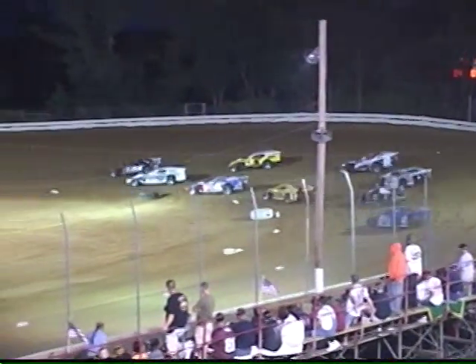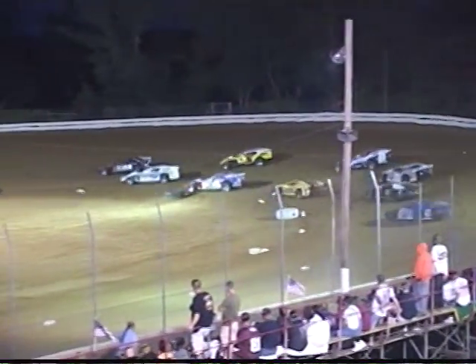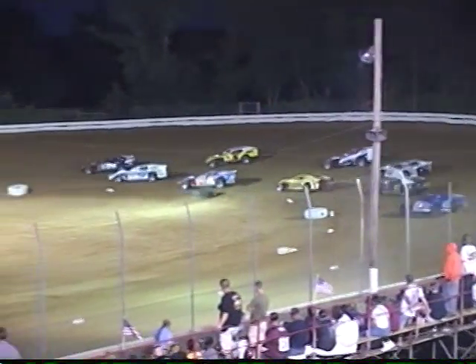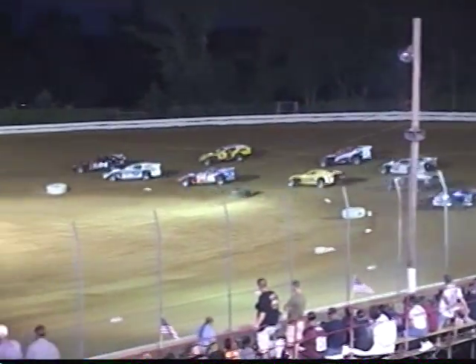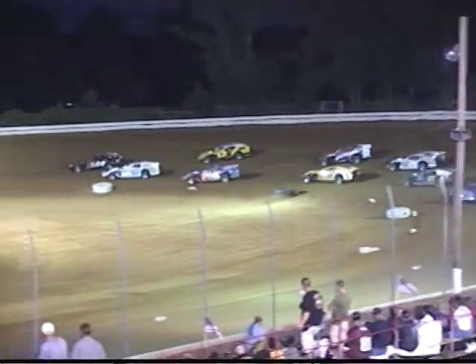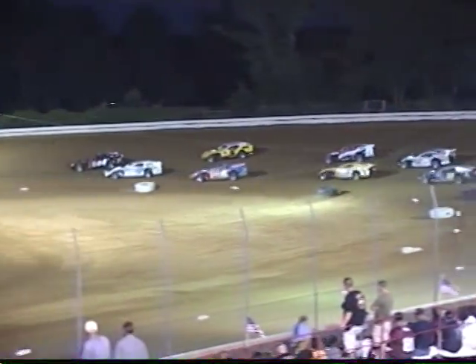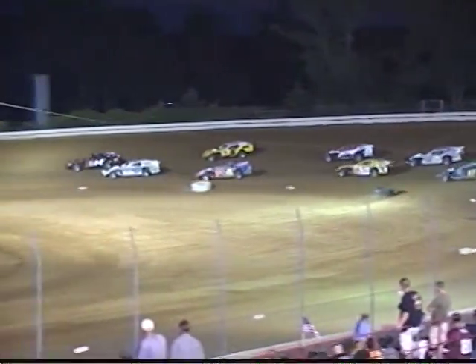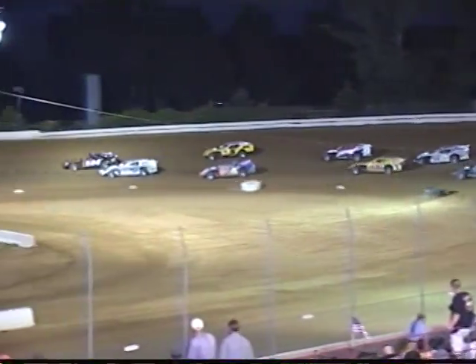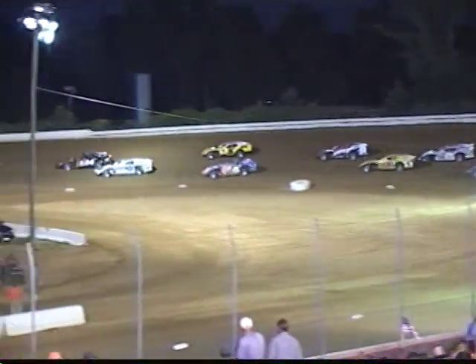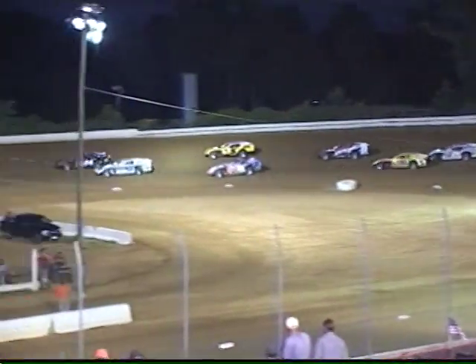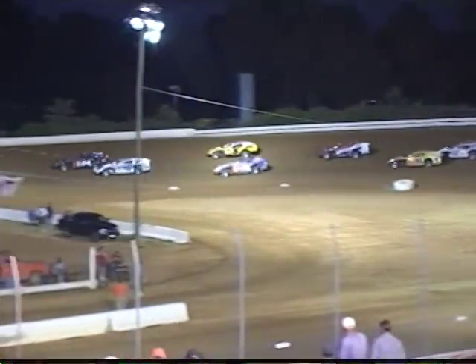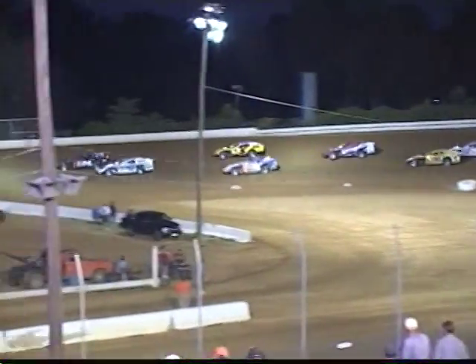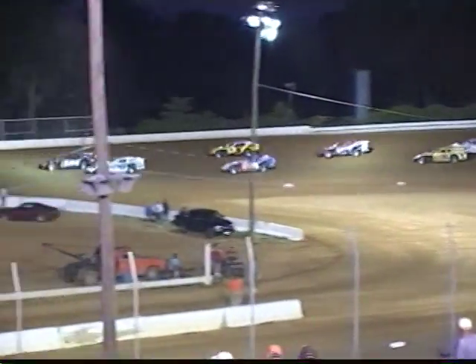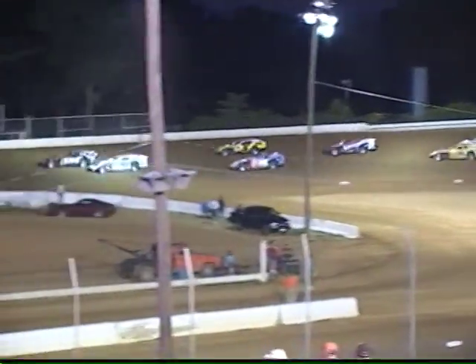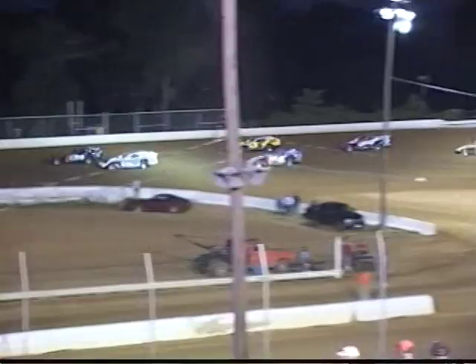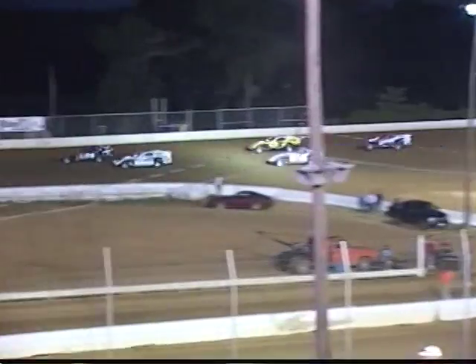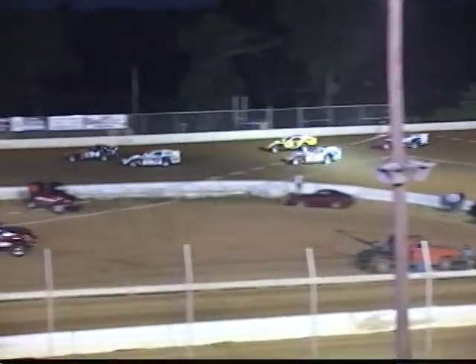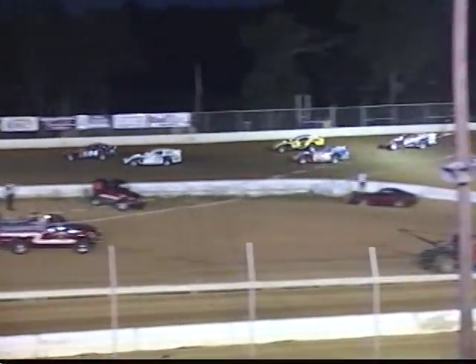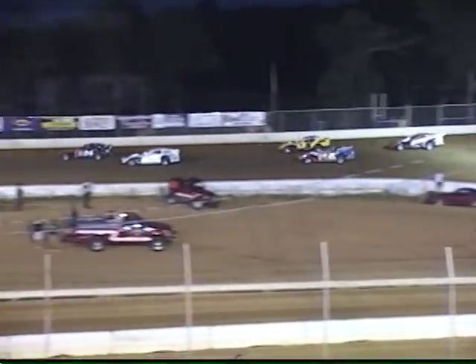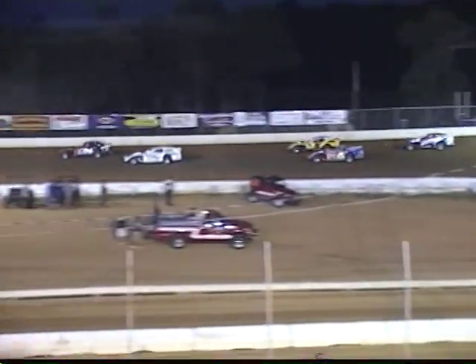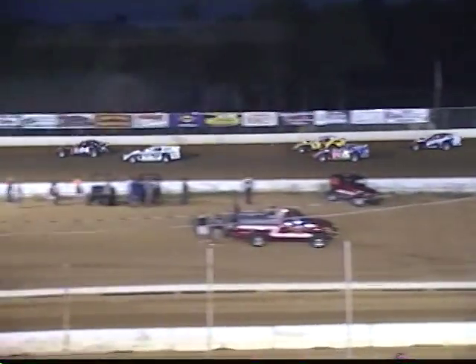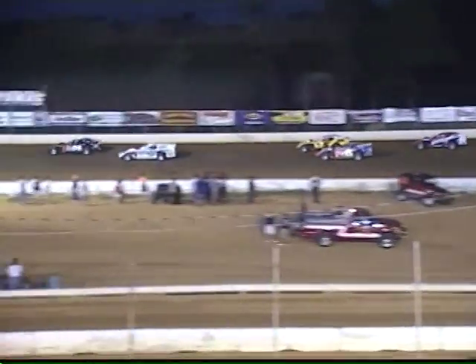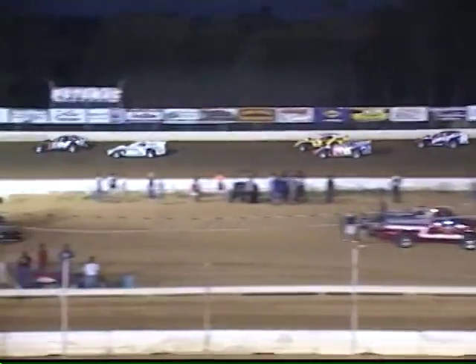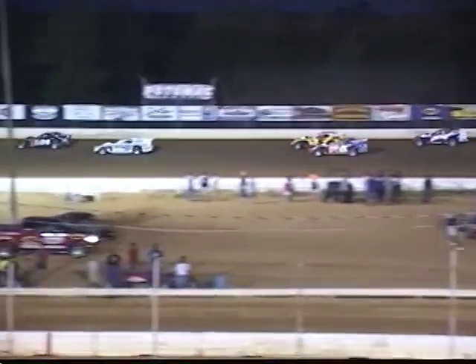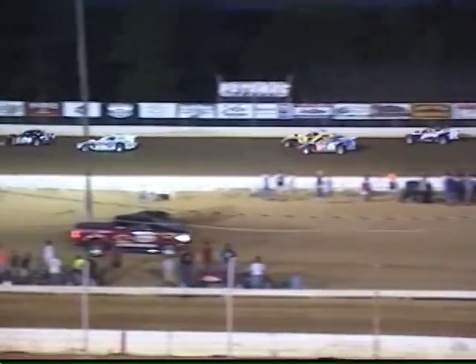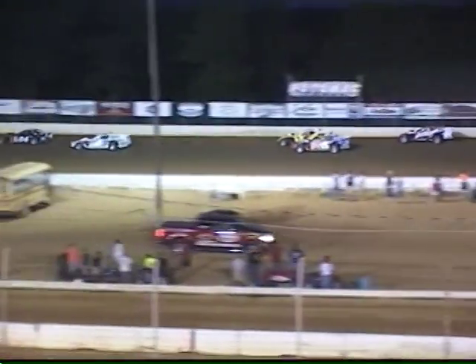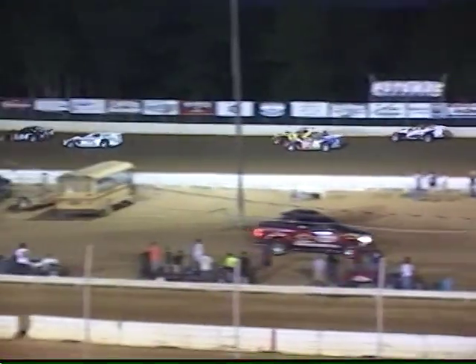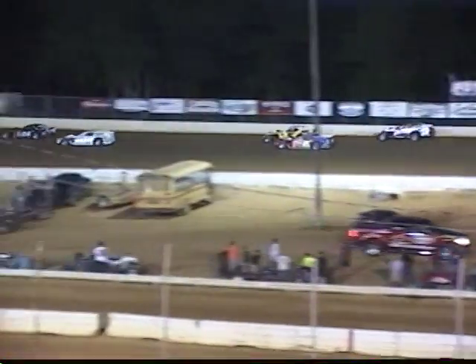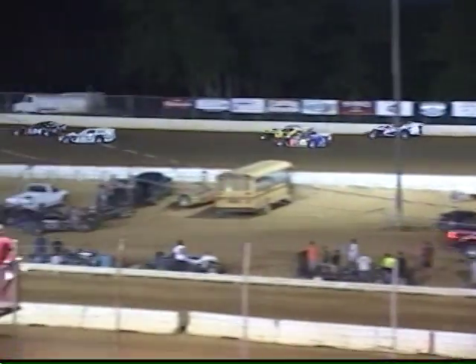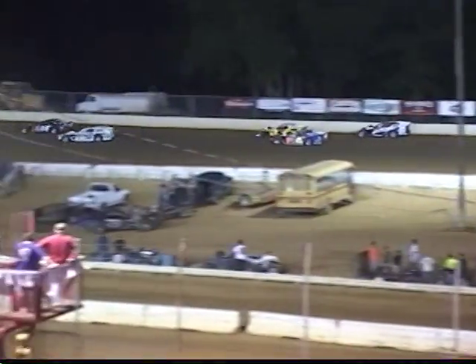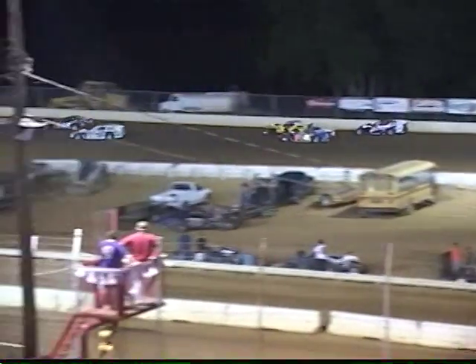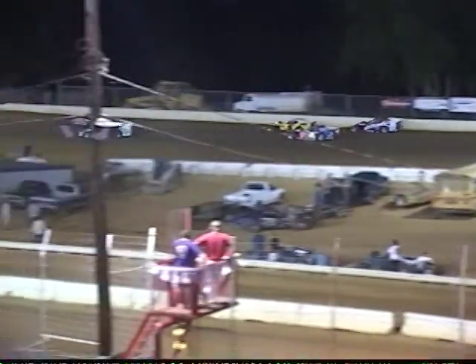James Marshall in that second spot, challenging for the top spot. Marshall is looking for his division-leading fourth feature win of the season.